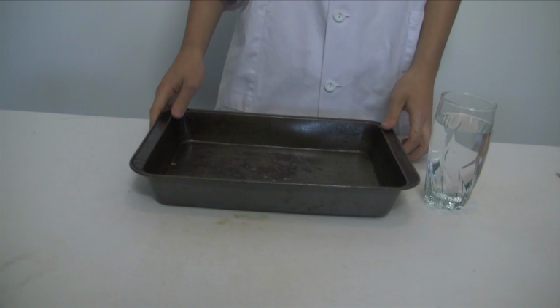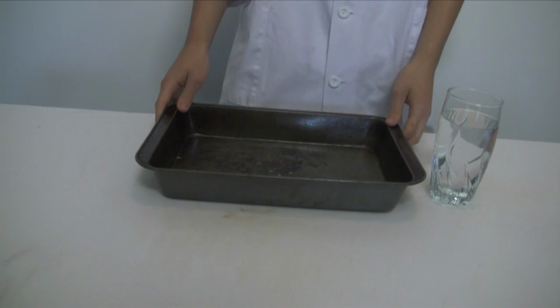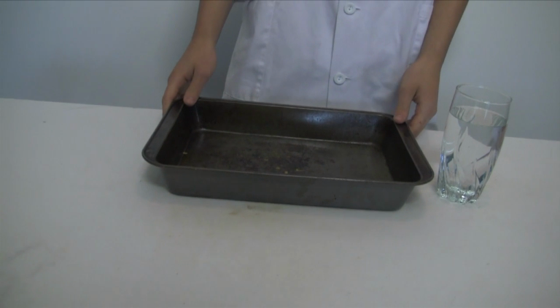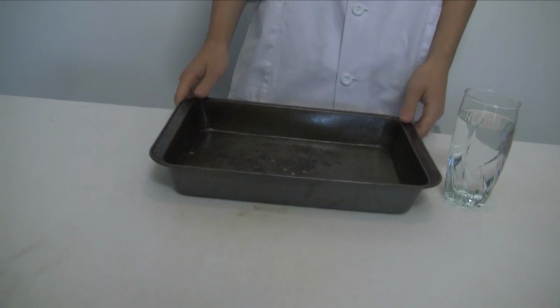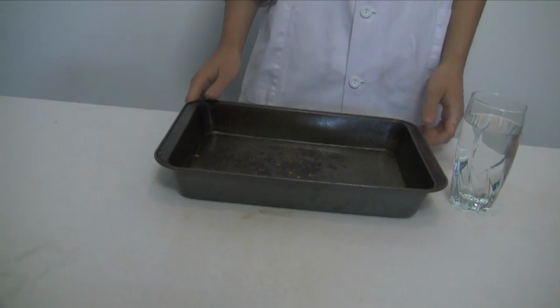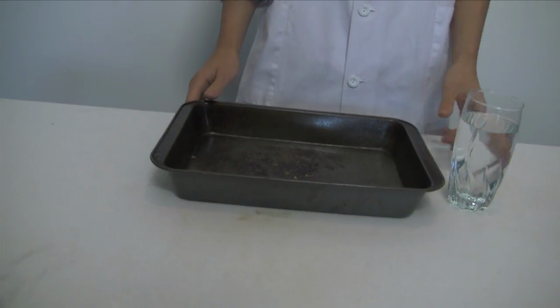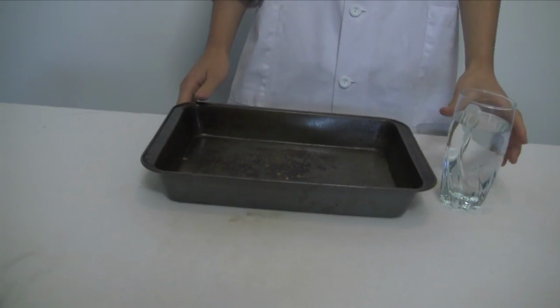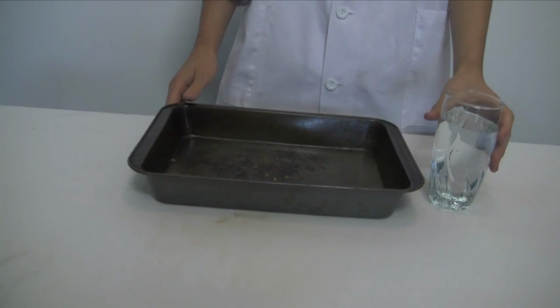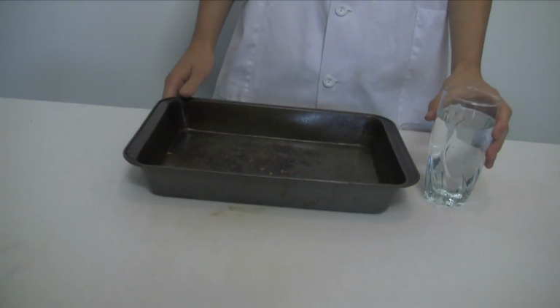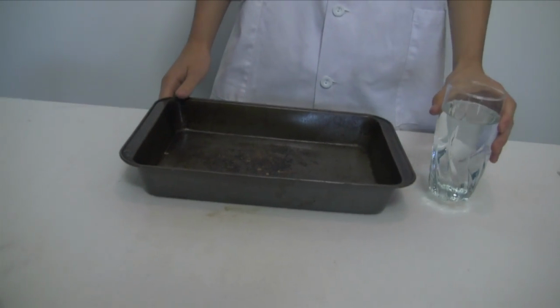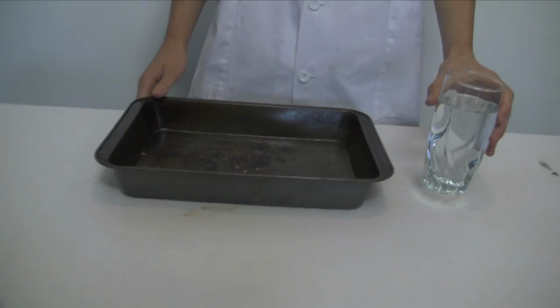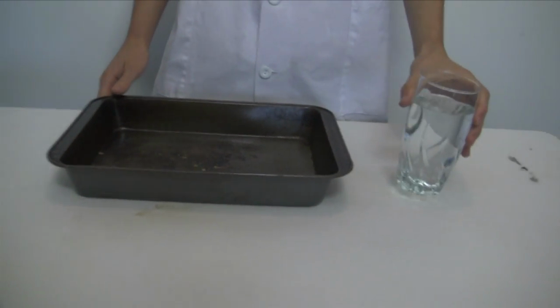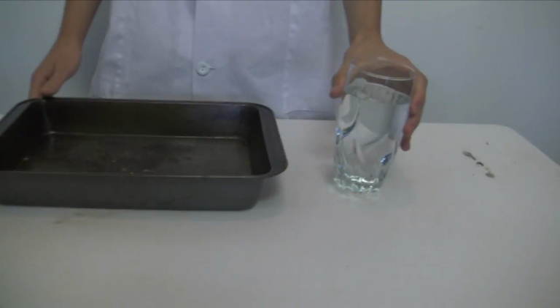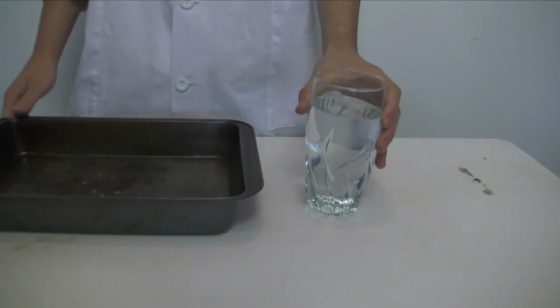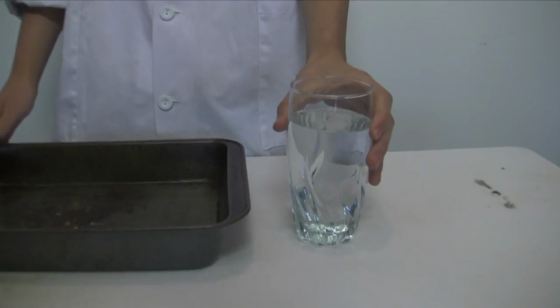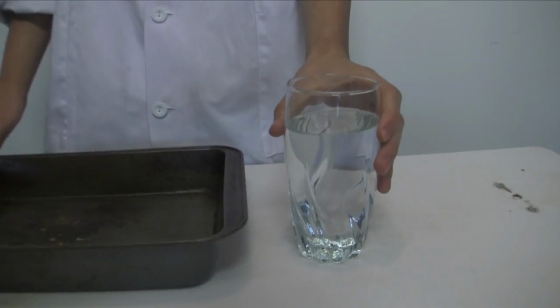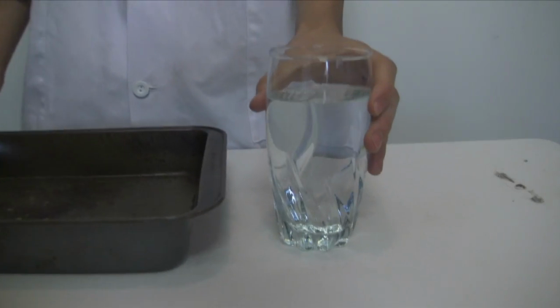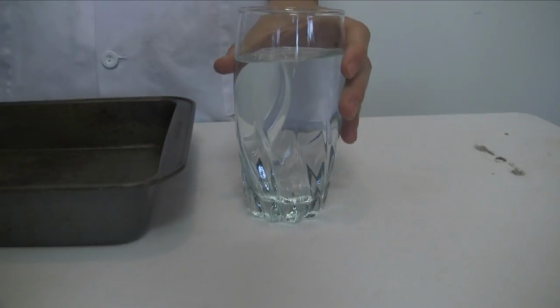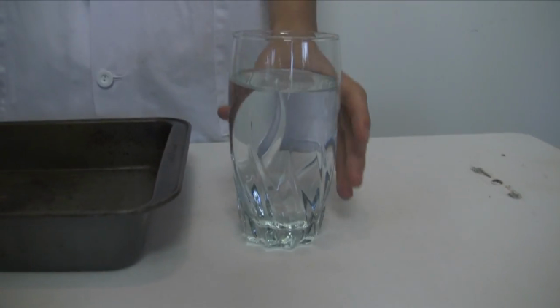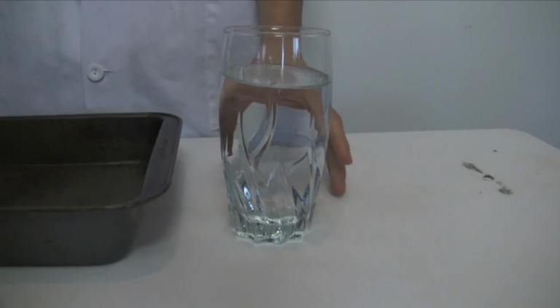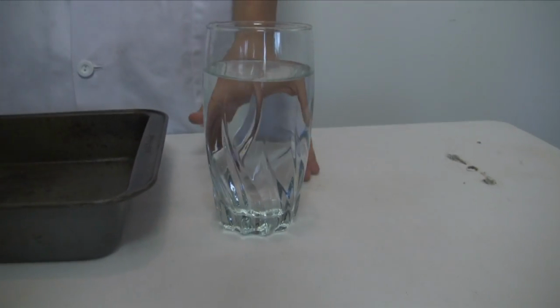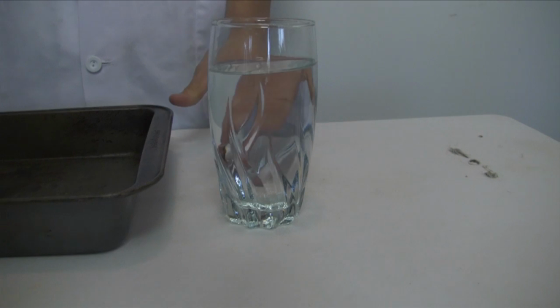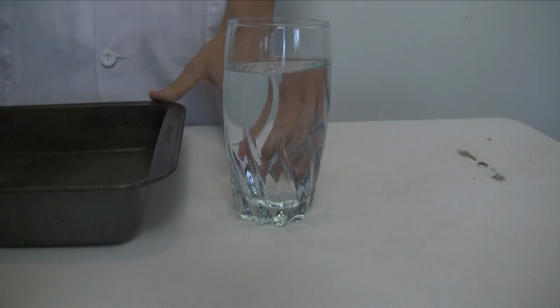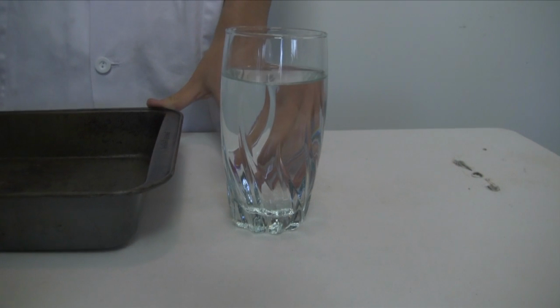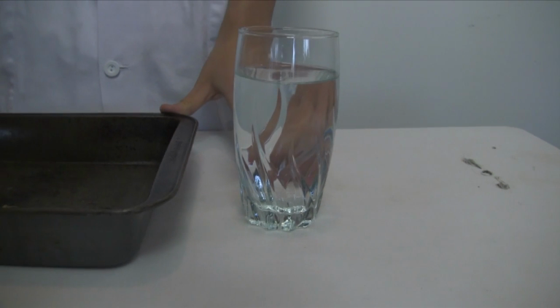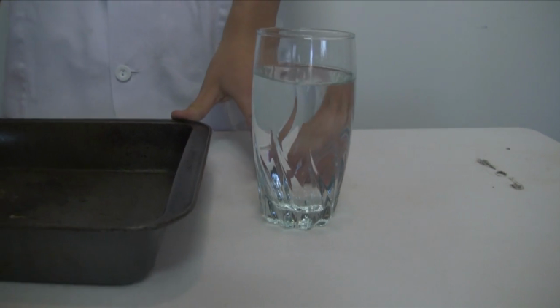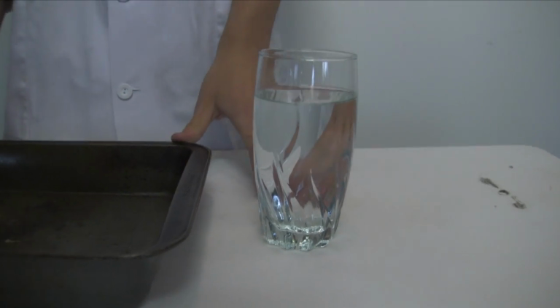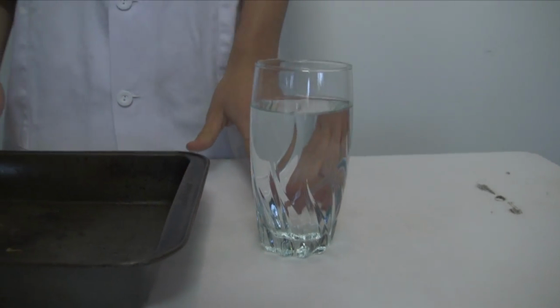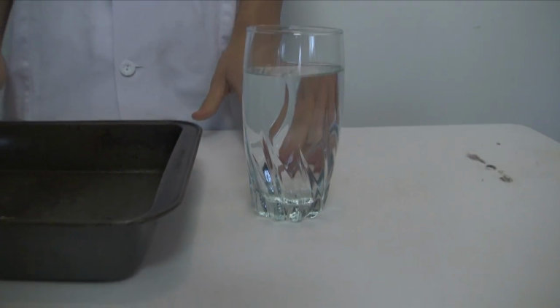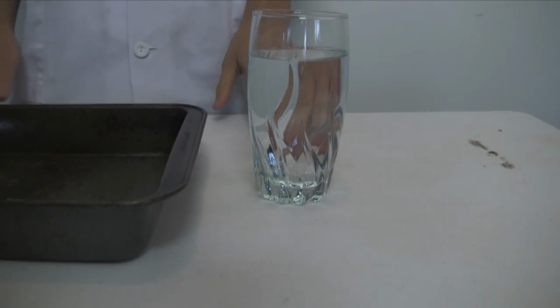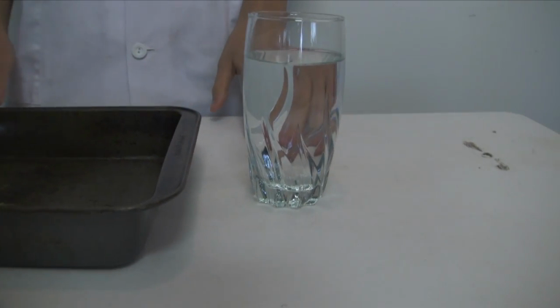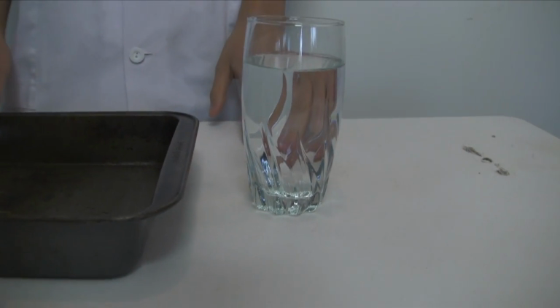And then I have a glass of water. And then we're gonna pour it into a water bottle.